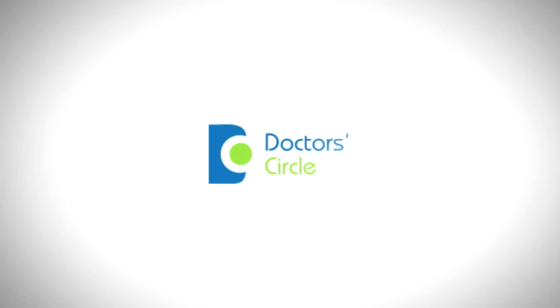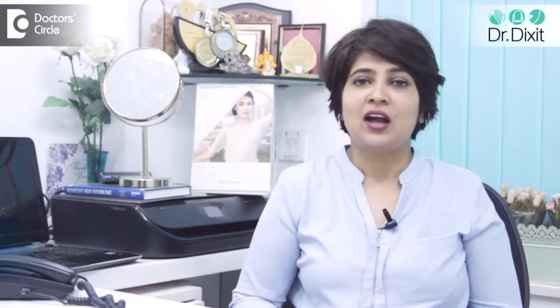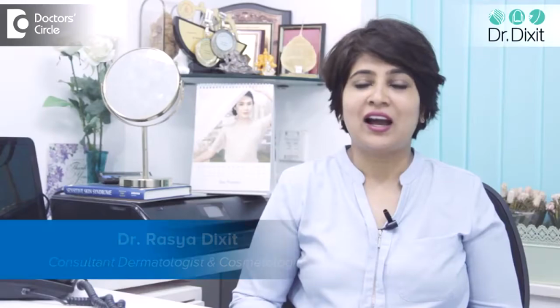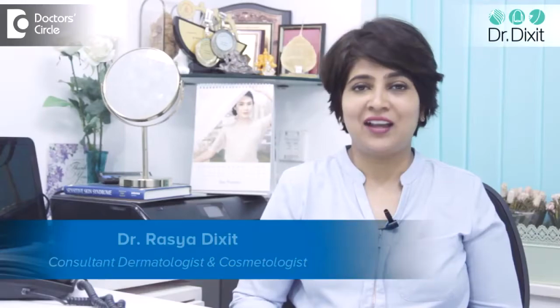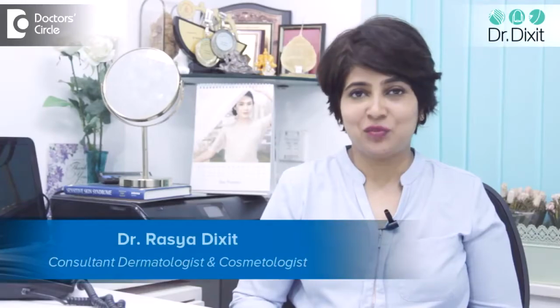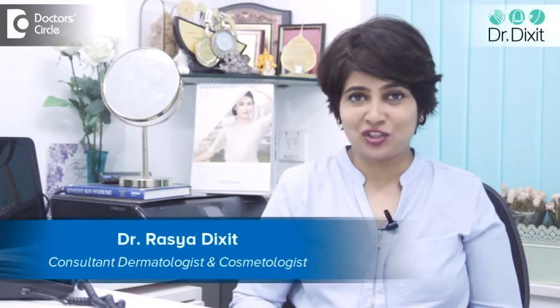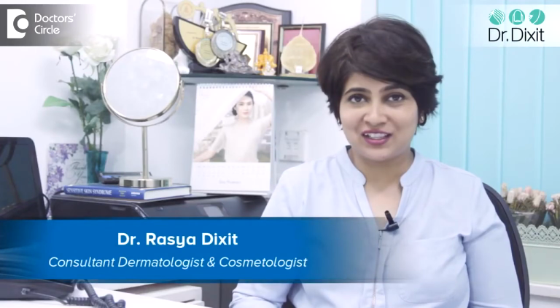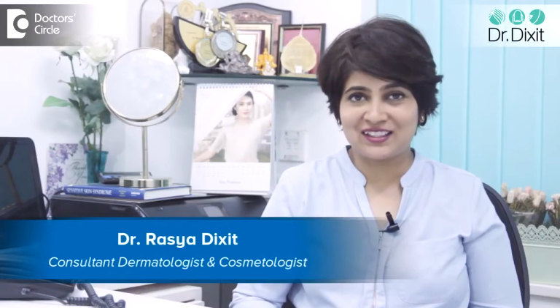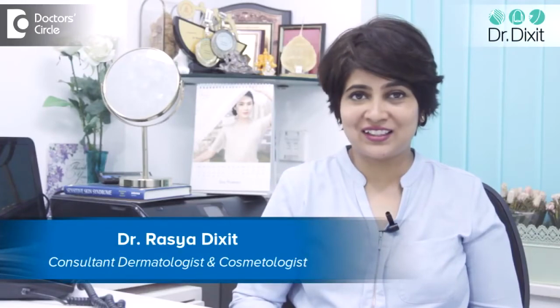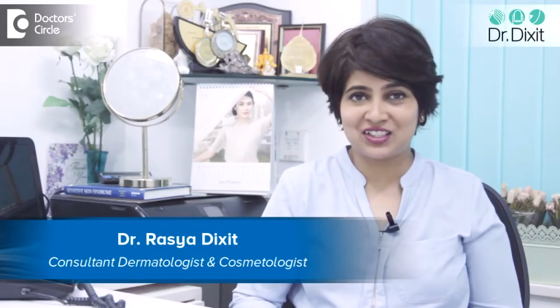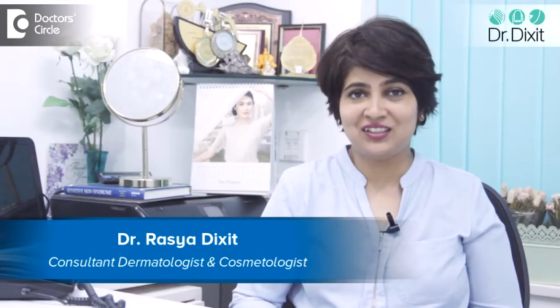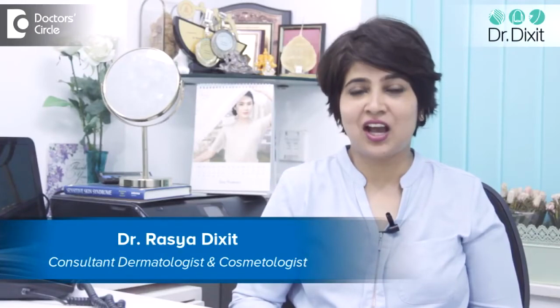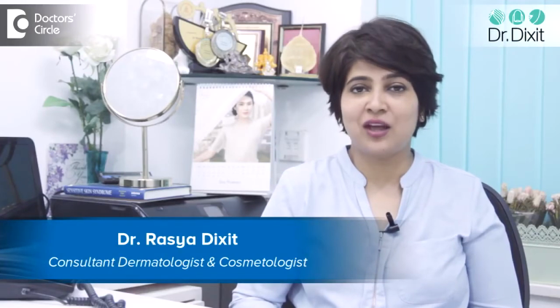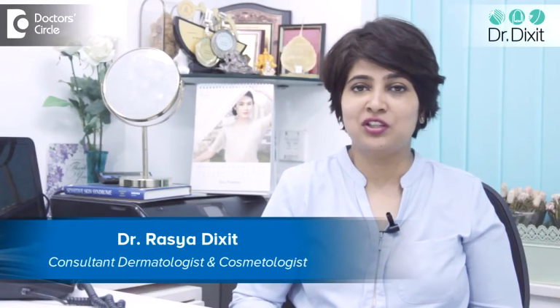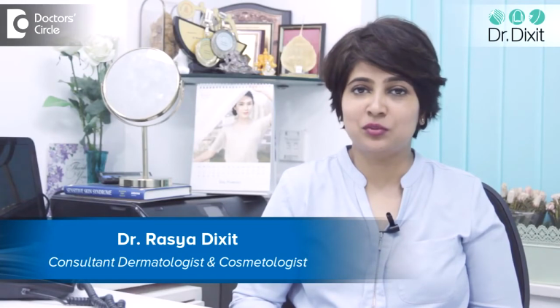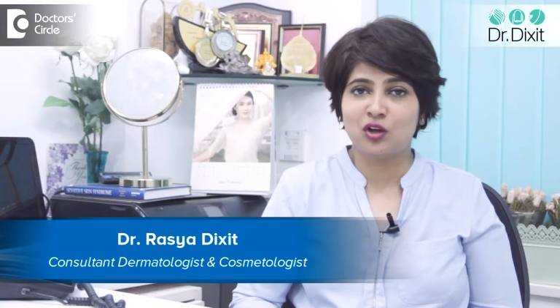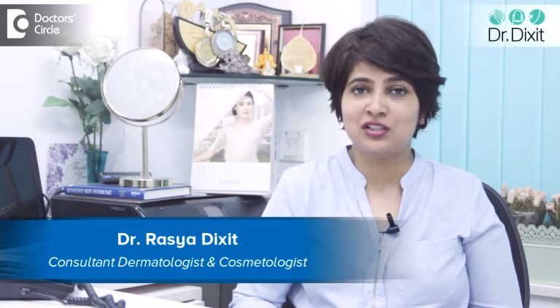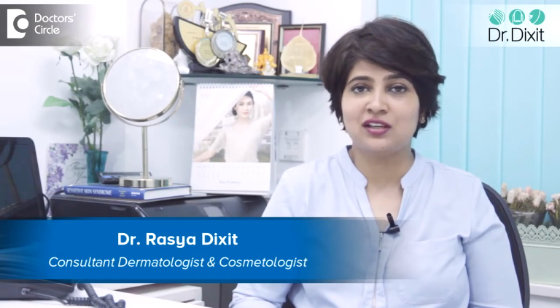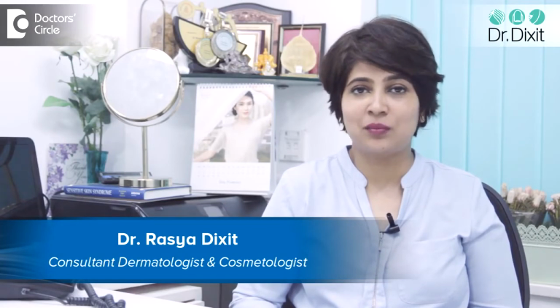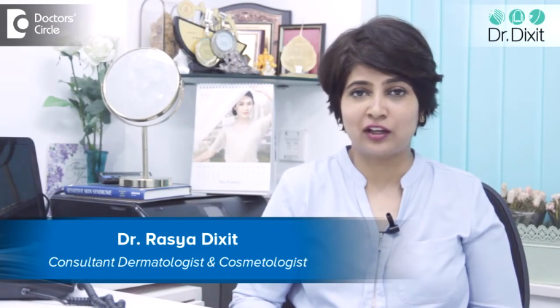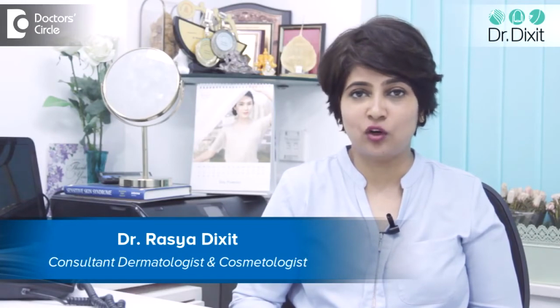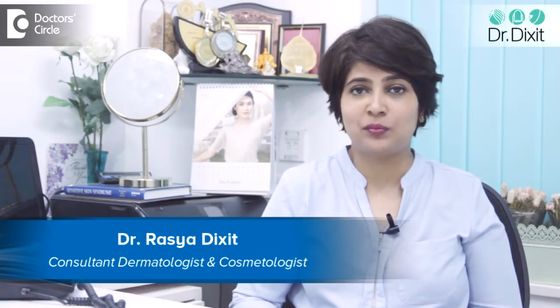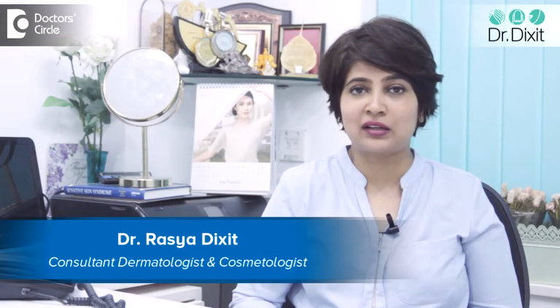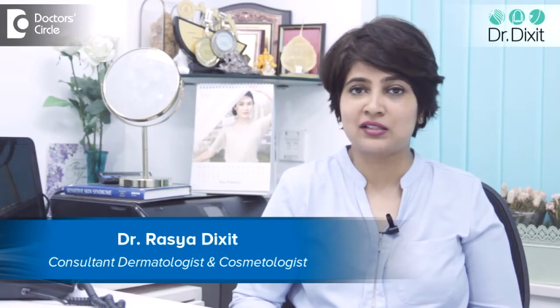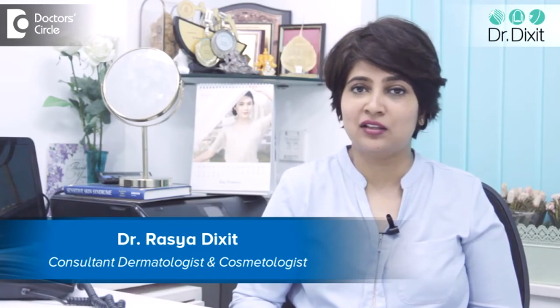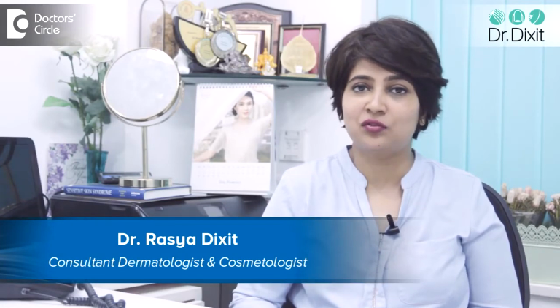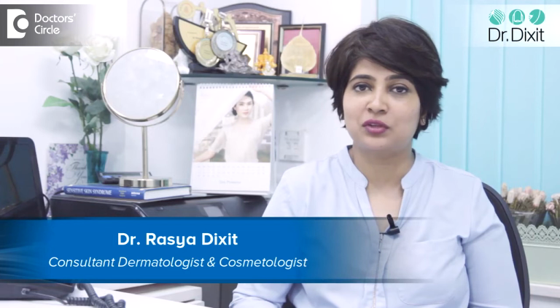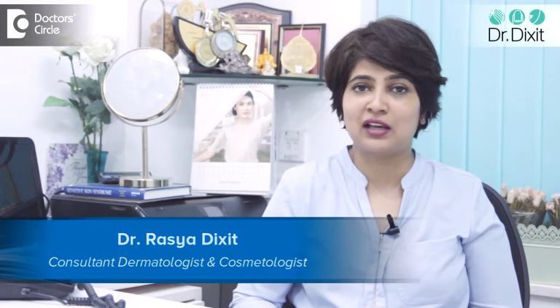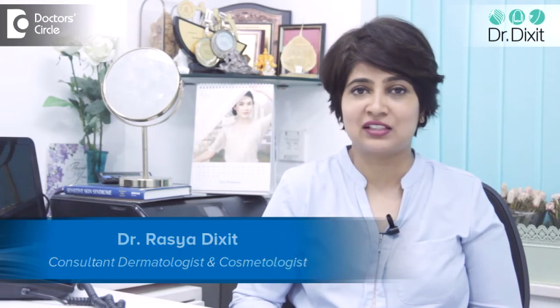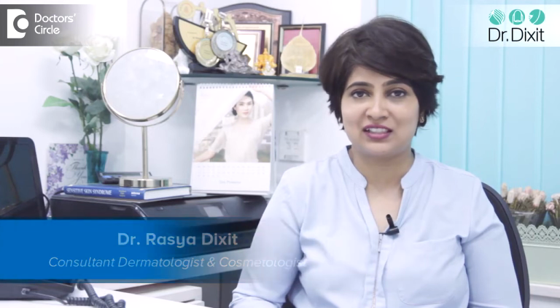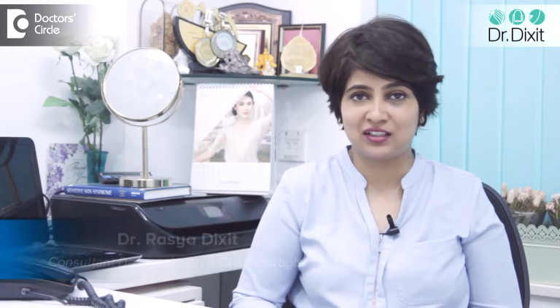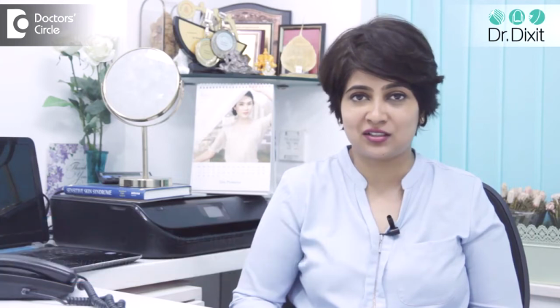Hi, I am Dr. Rasya Diksha. I am a dermatologist in Bangalore practicing here from the last 13 years.